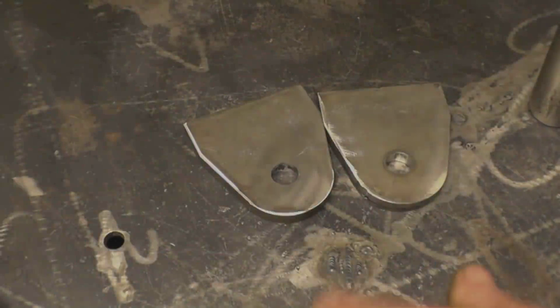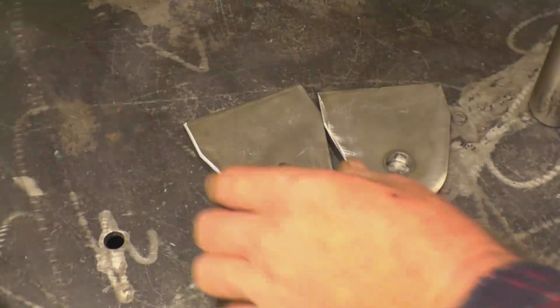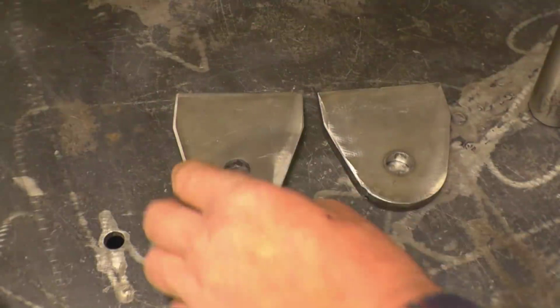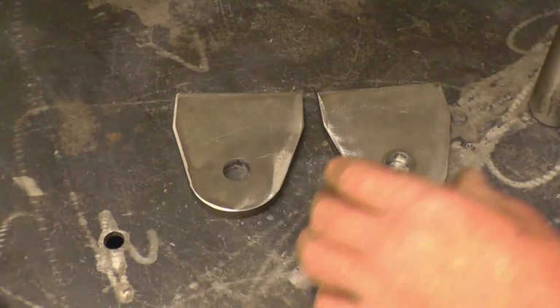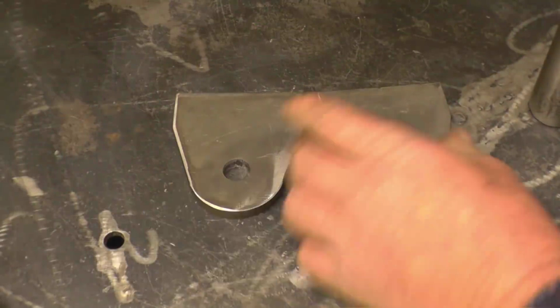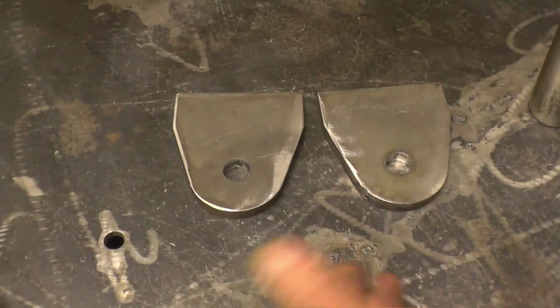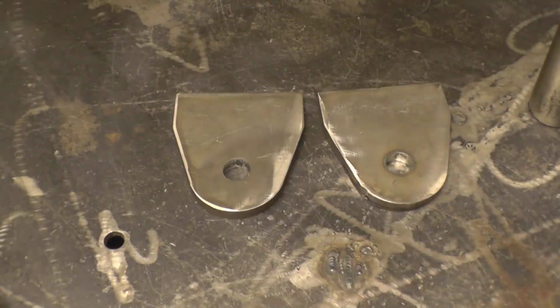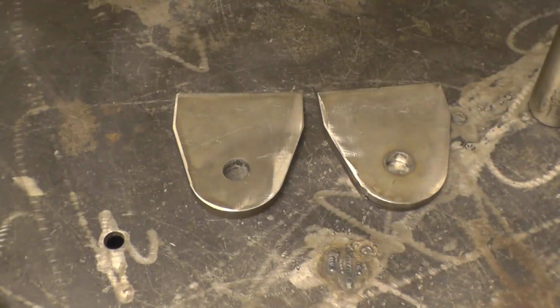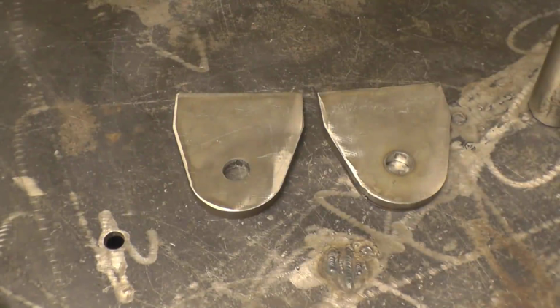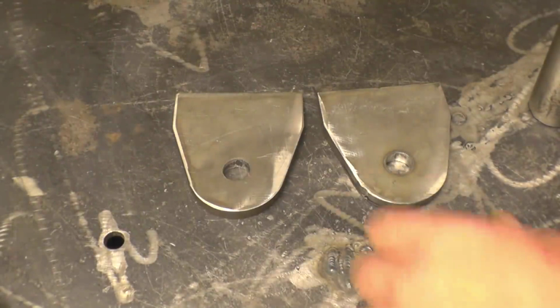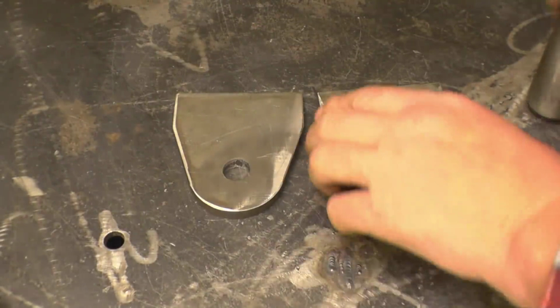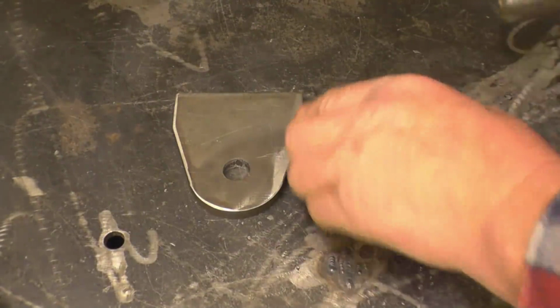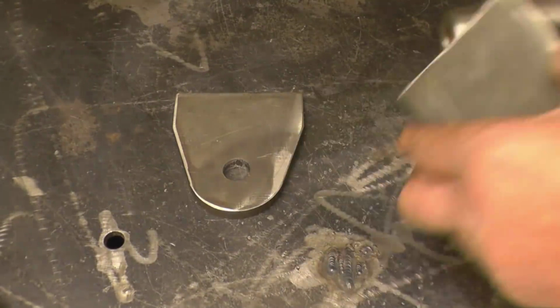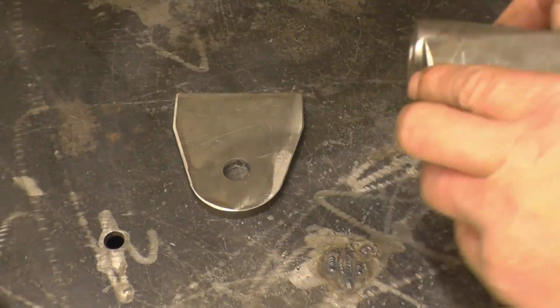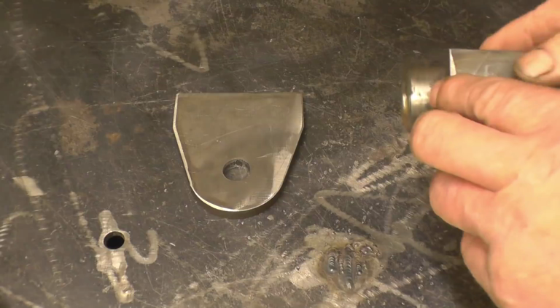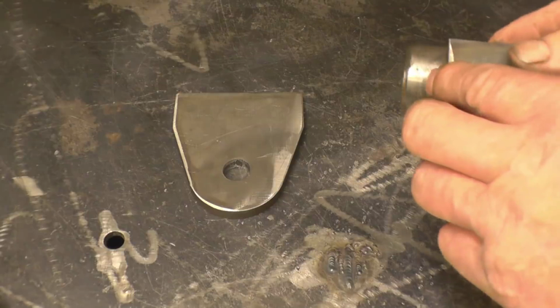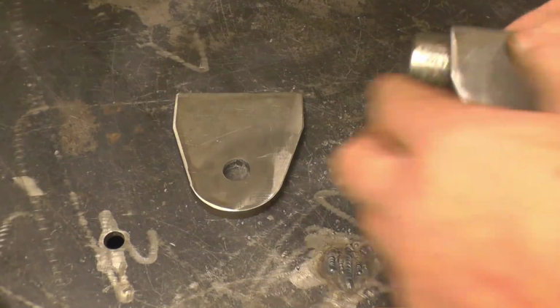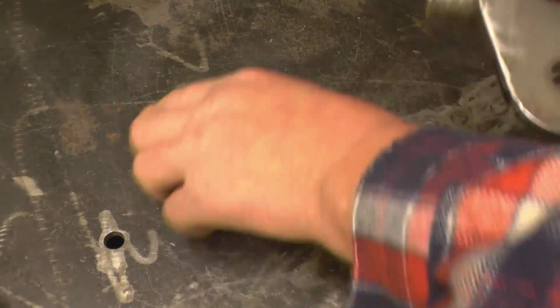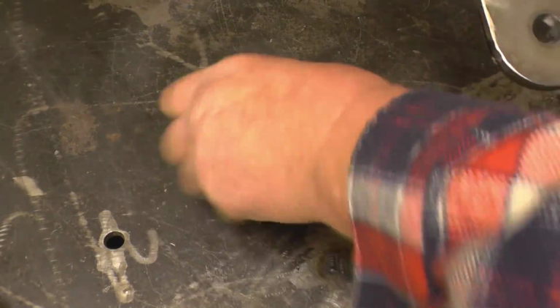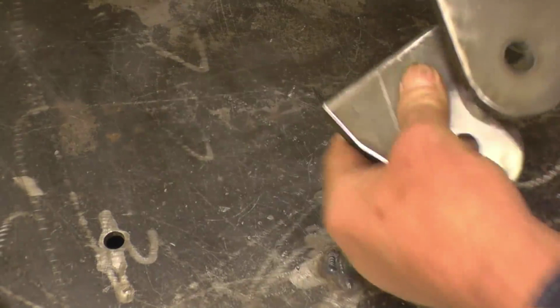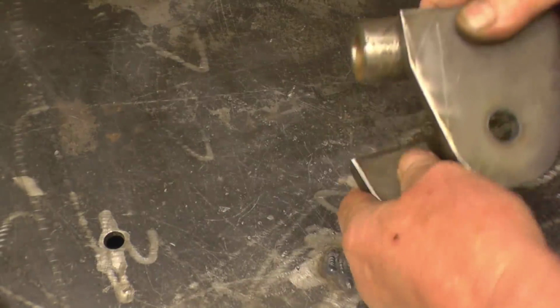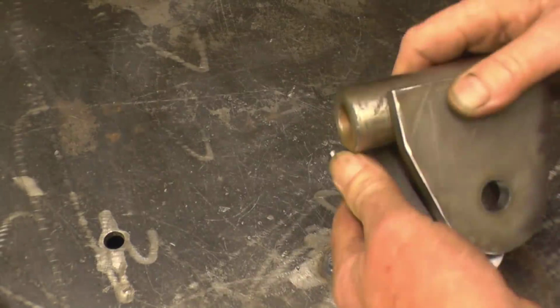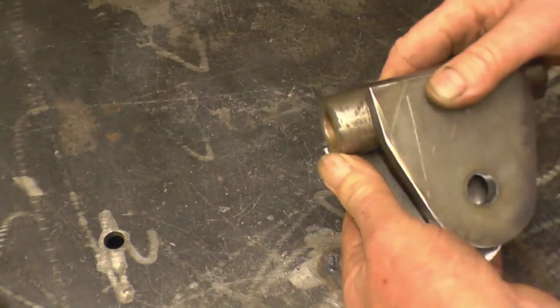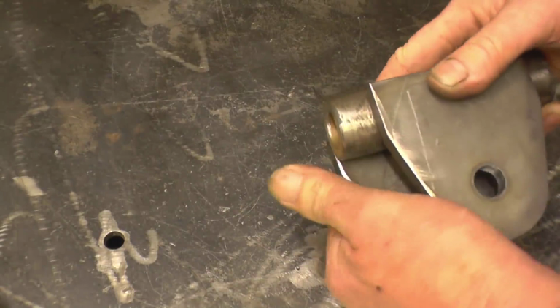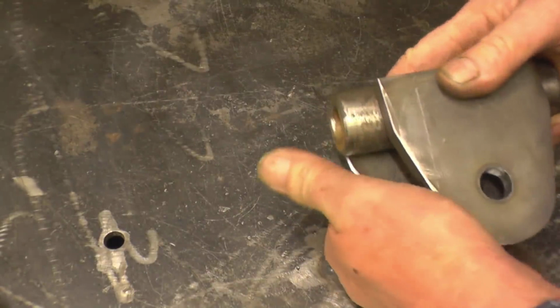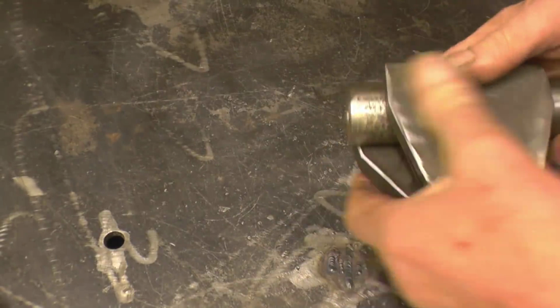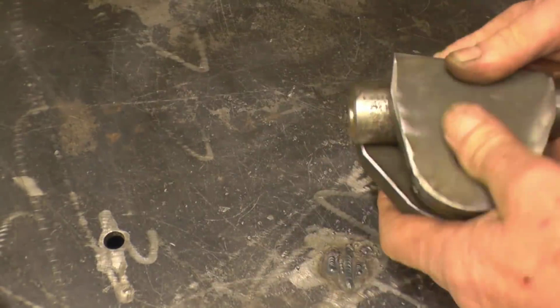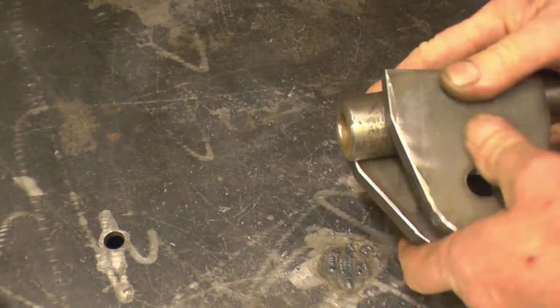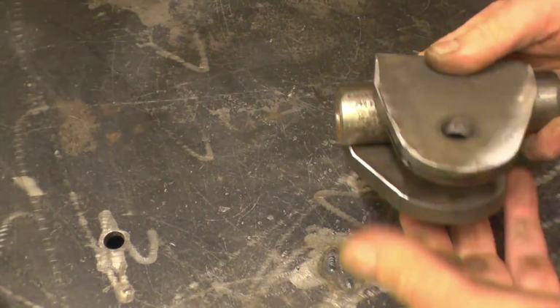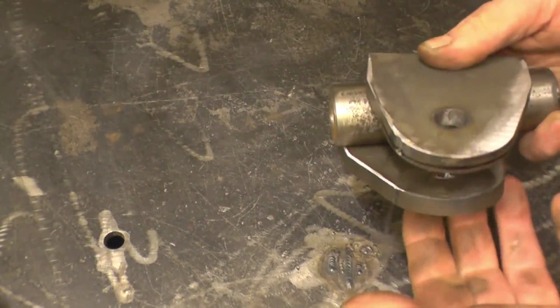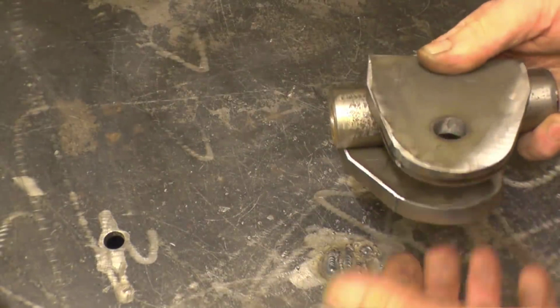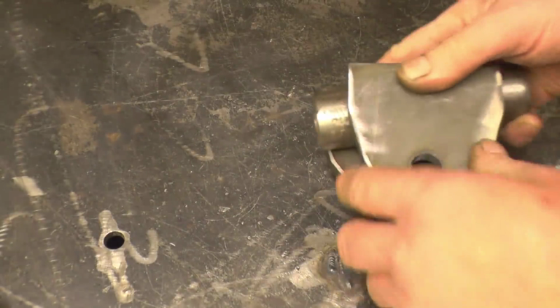That's the finished result — they've cut out quite nicely. There you go, one each side, weld it on, and that's his job done.